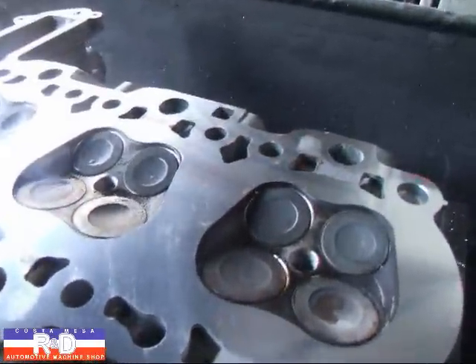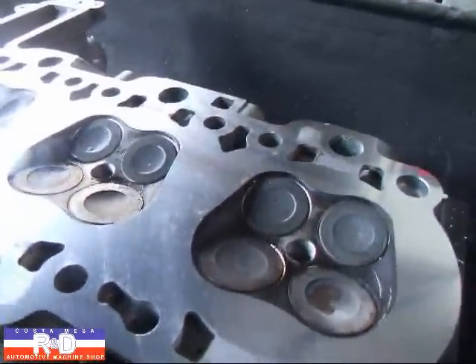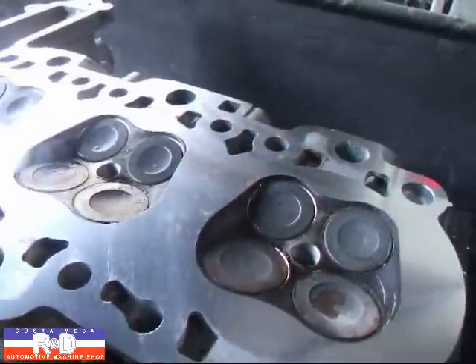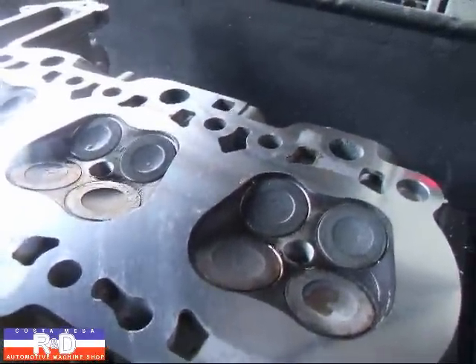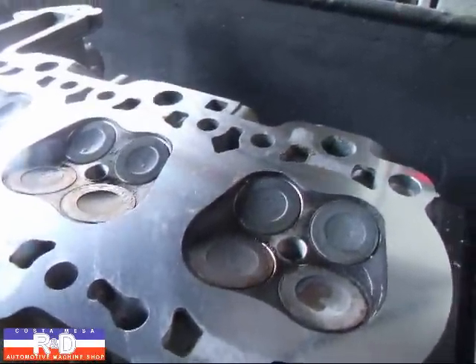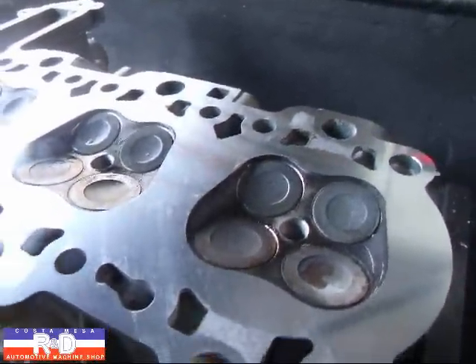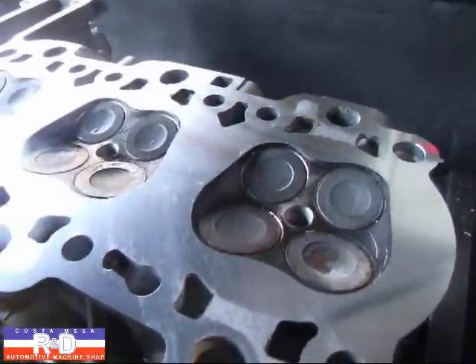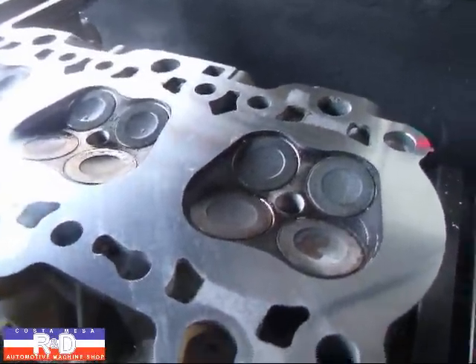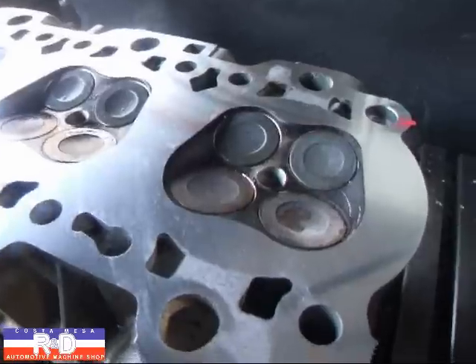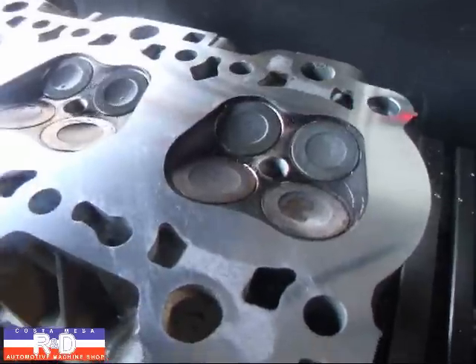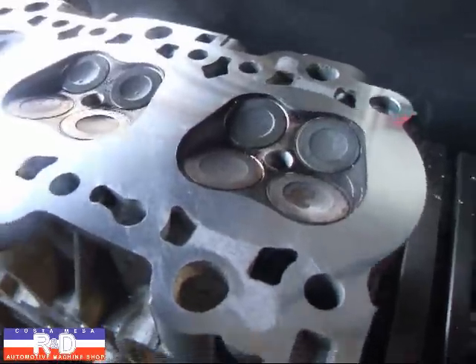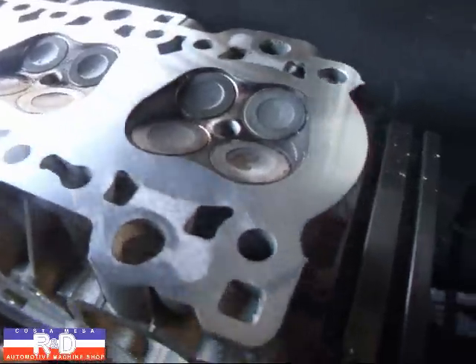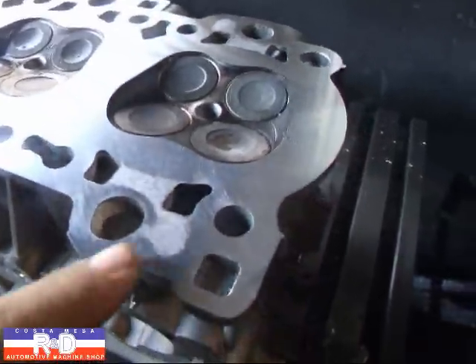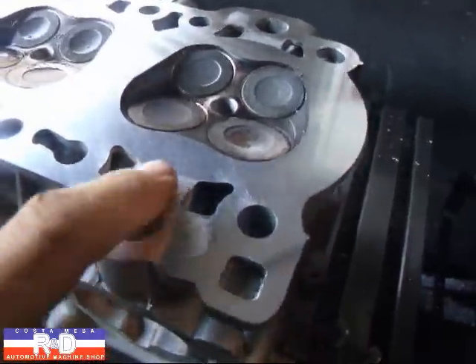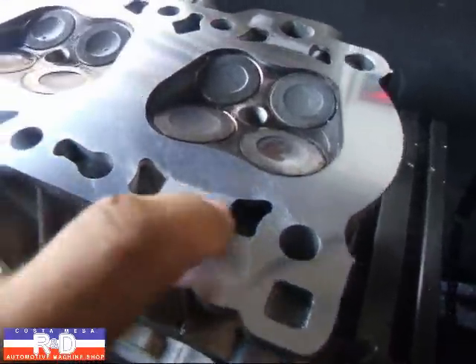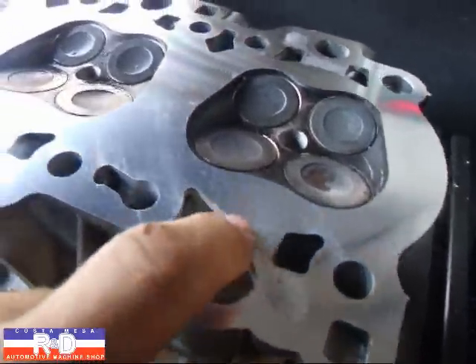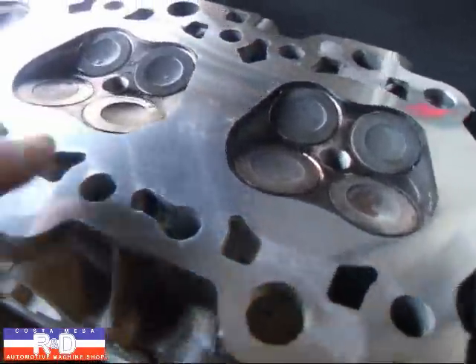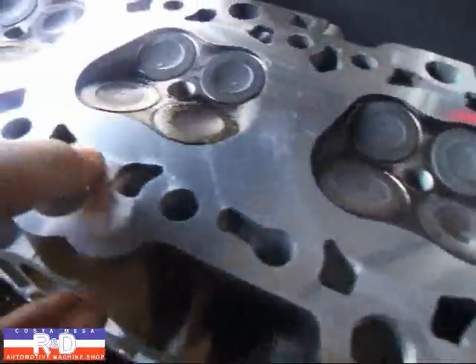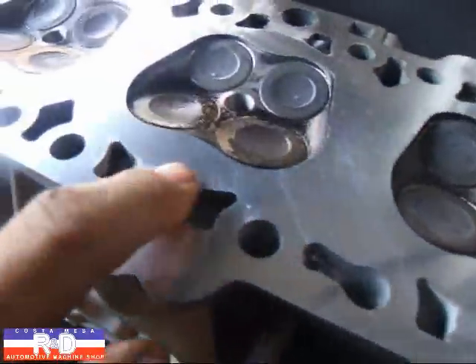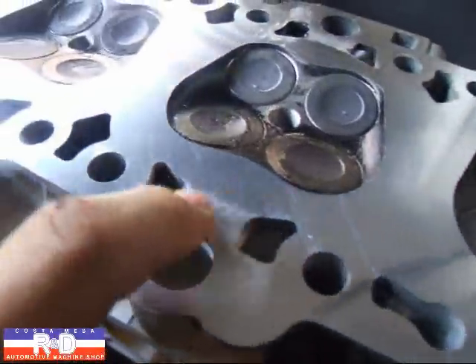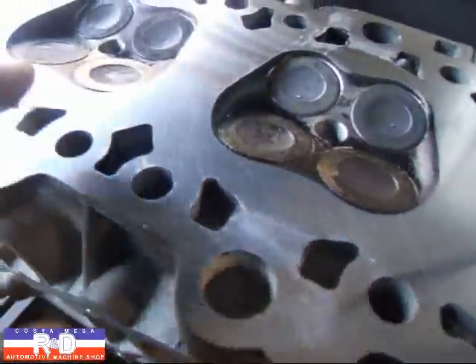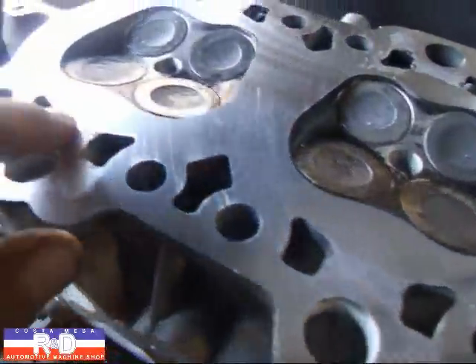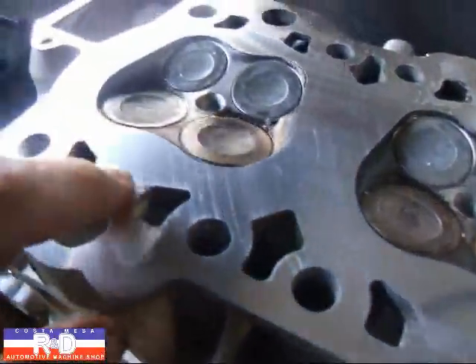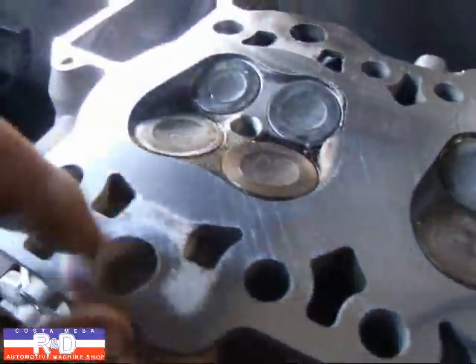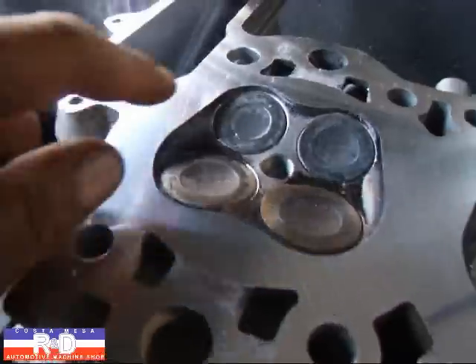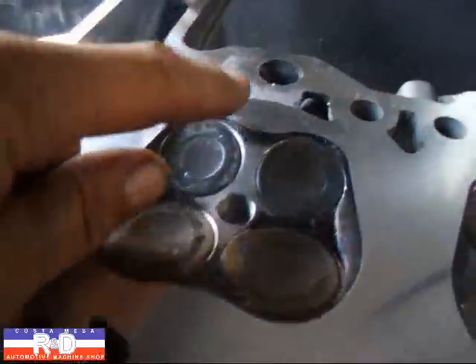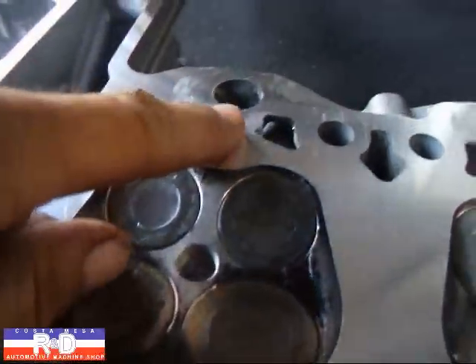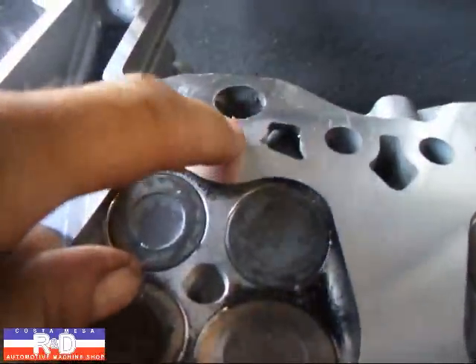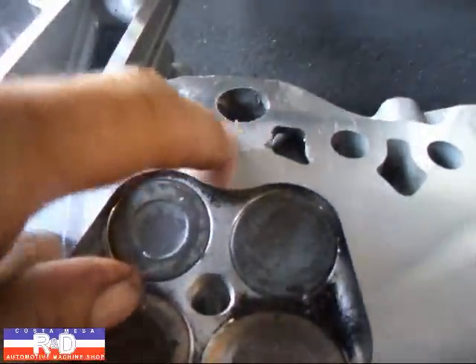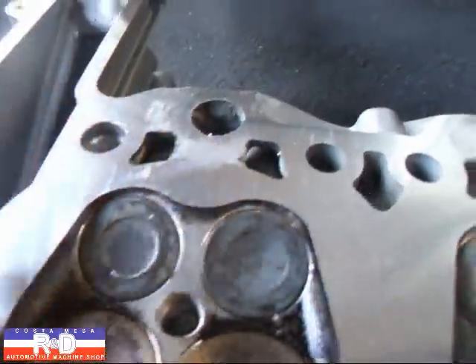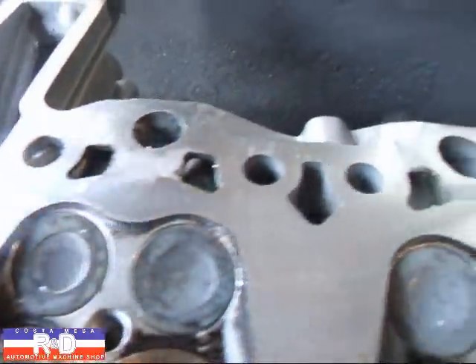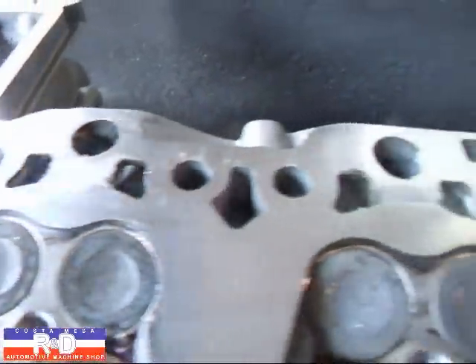And you can see this has cleaned up pretty well. You have a little discoloration here, but that shouldn't be a problem.